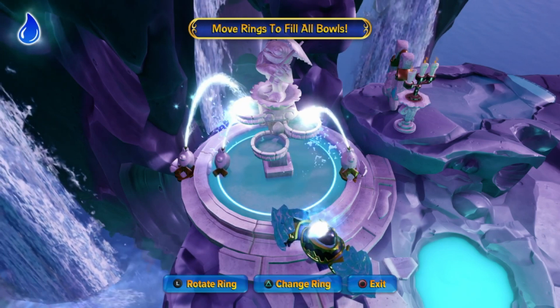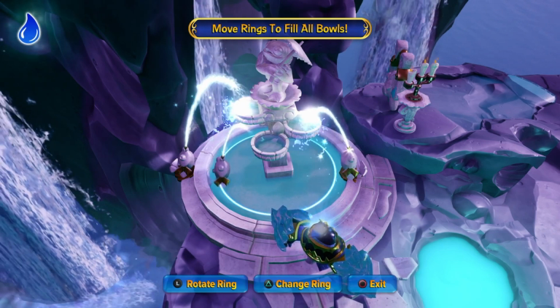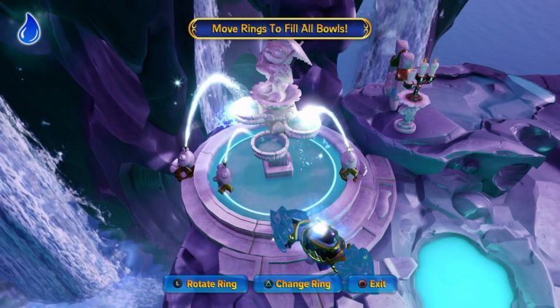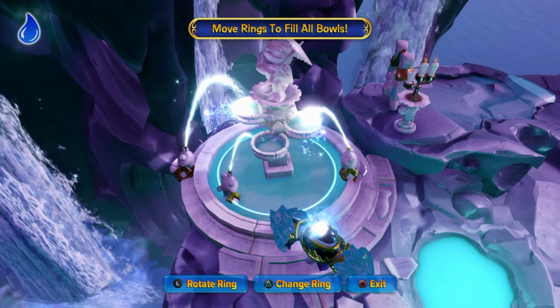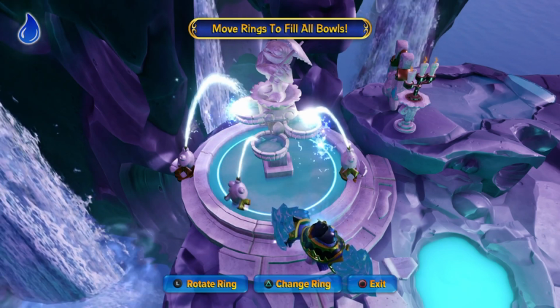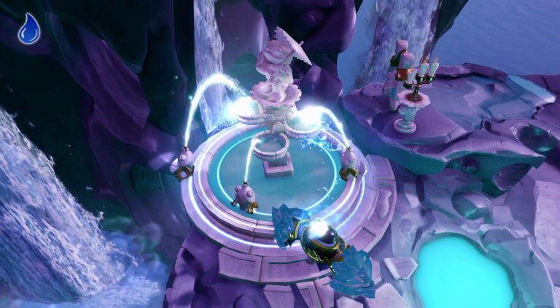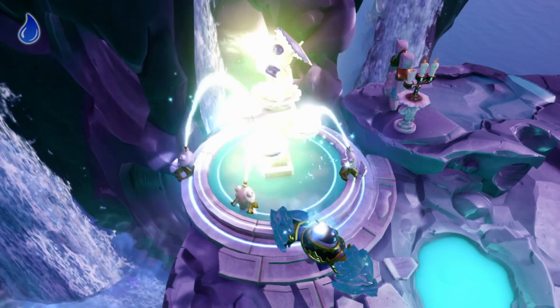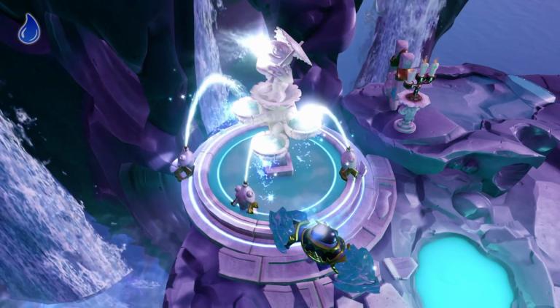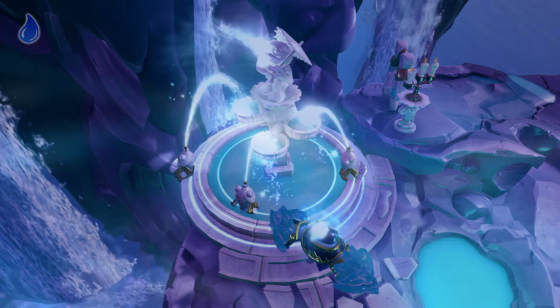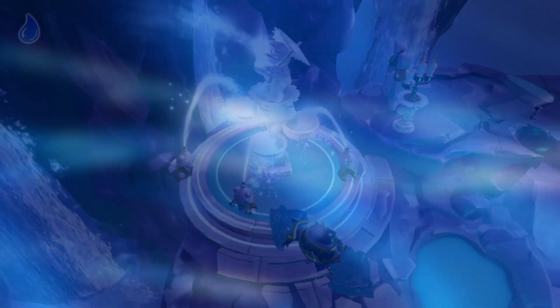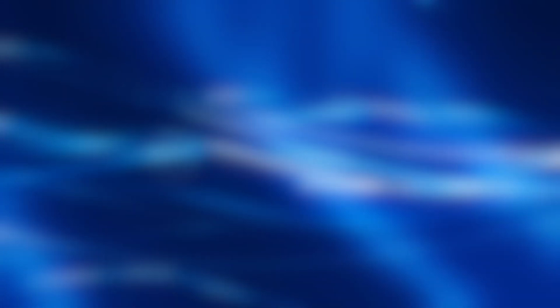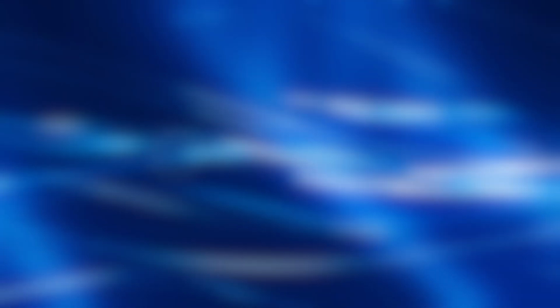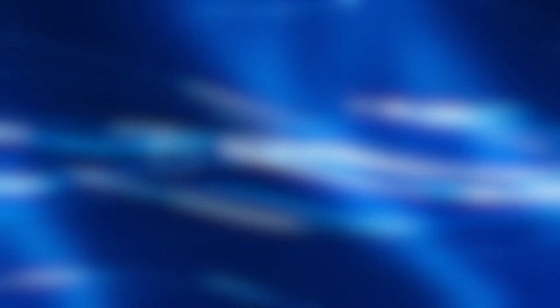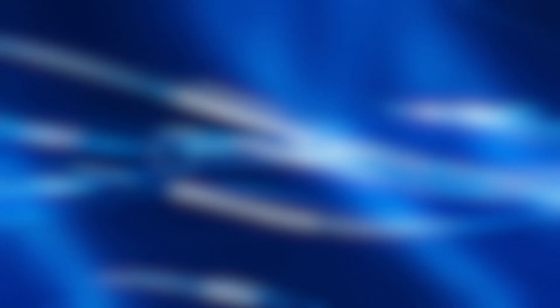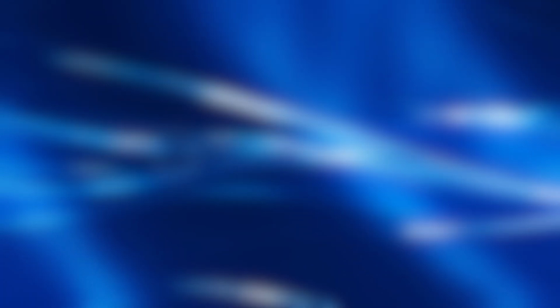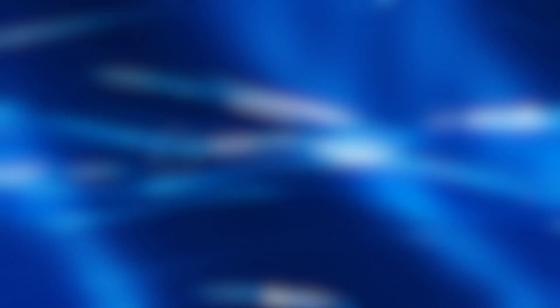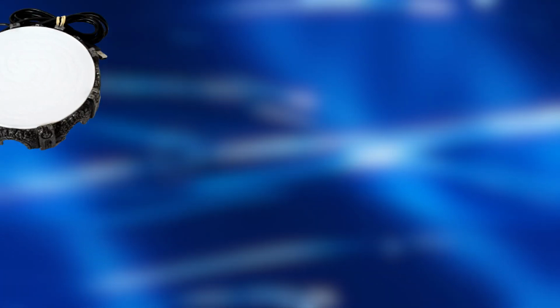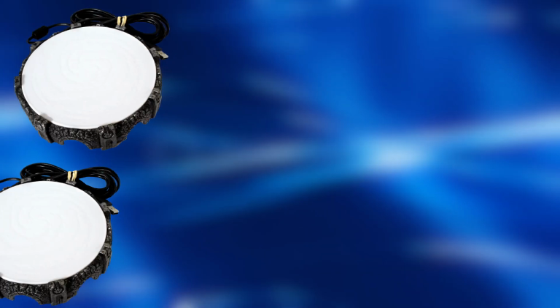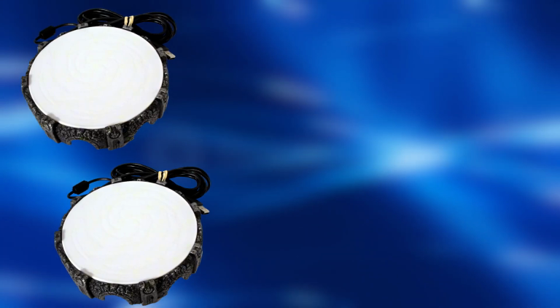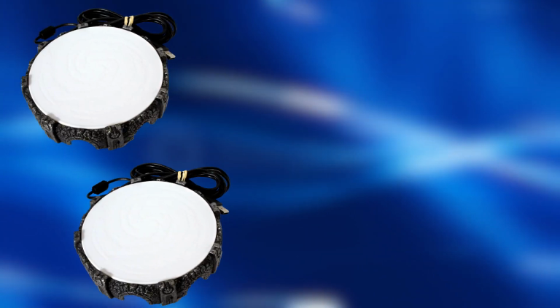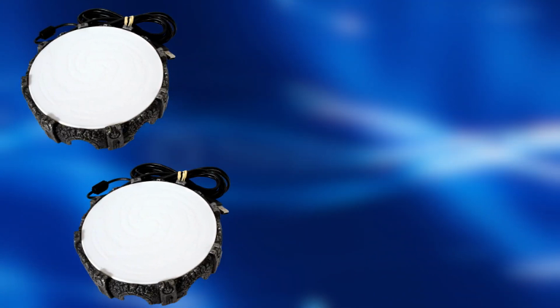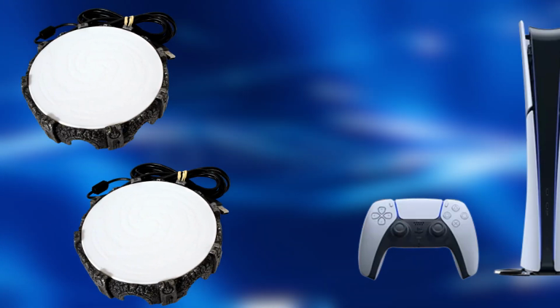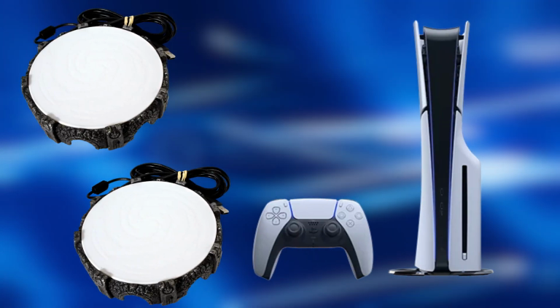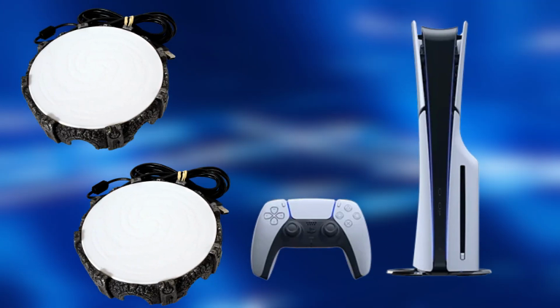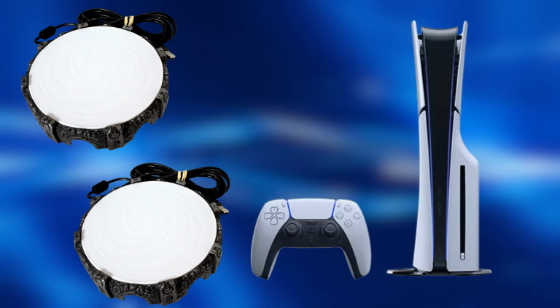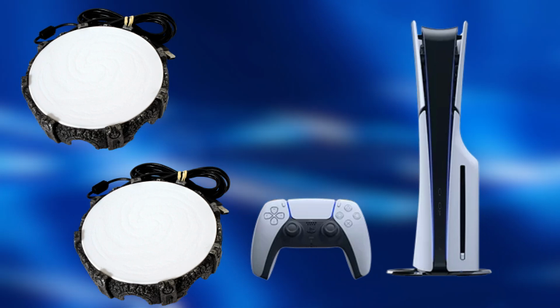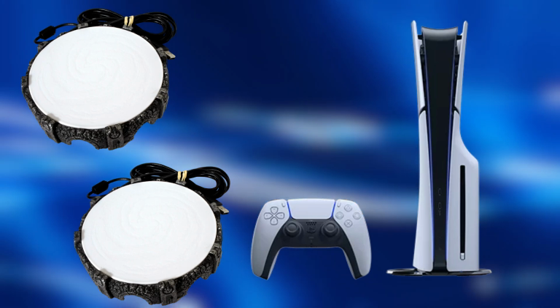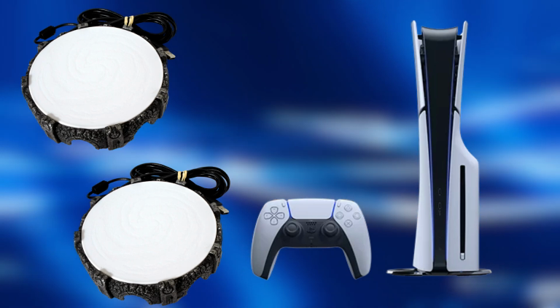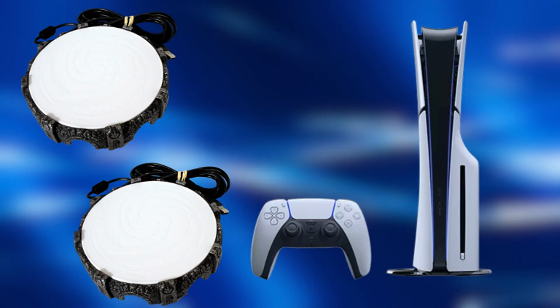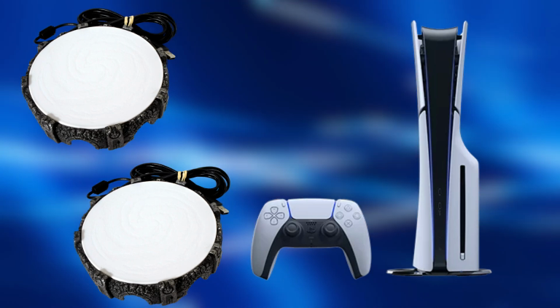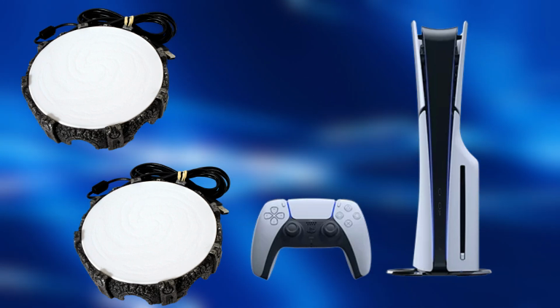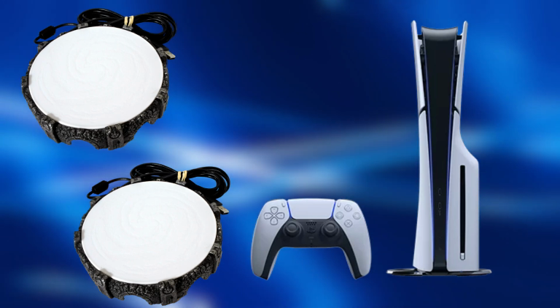Basically, expect two portals and your console to die before a Skylander dies.